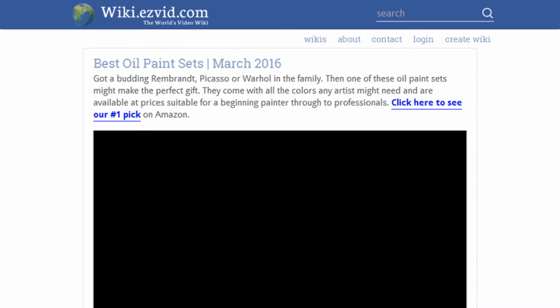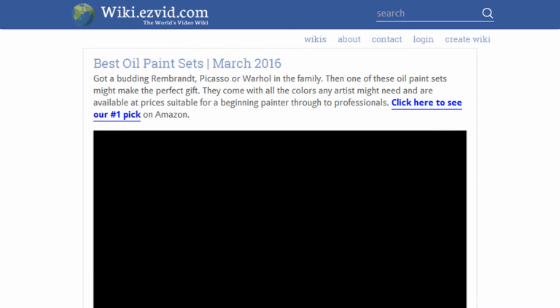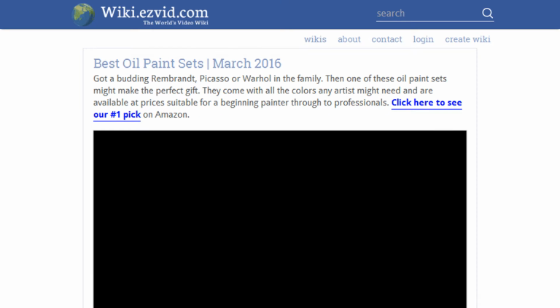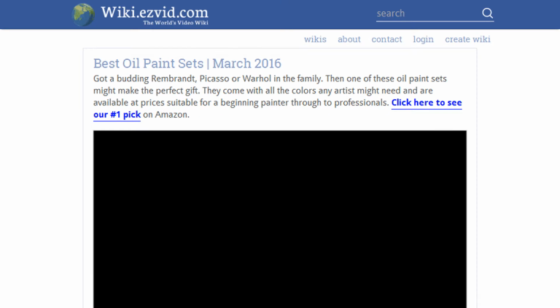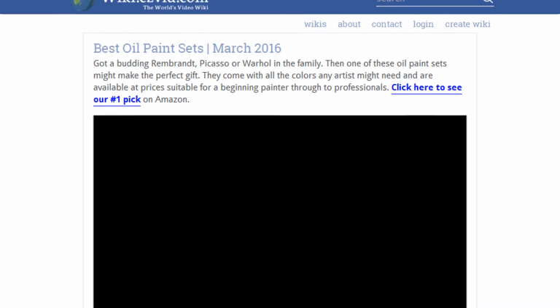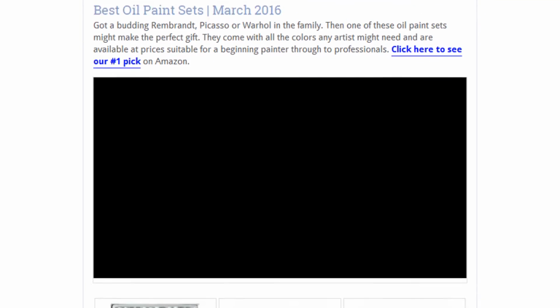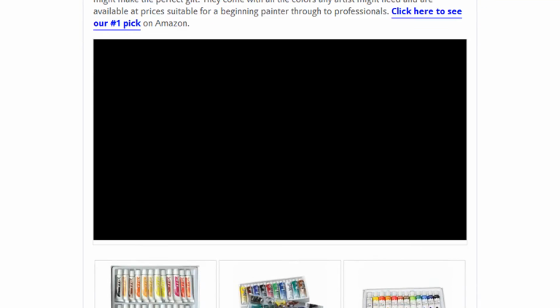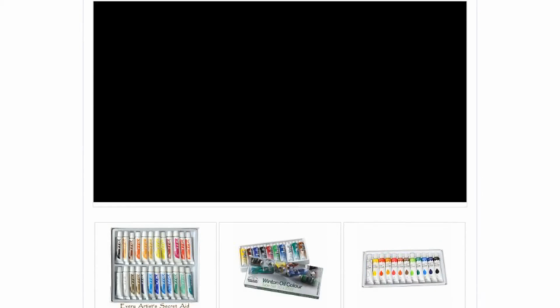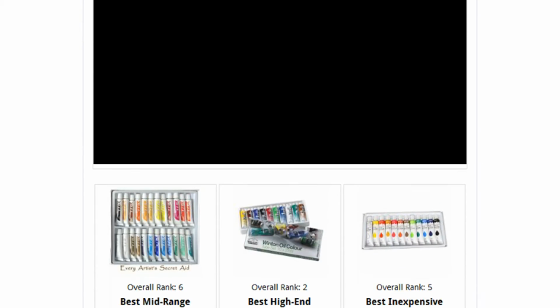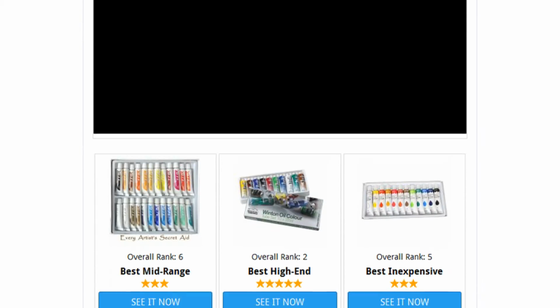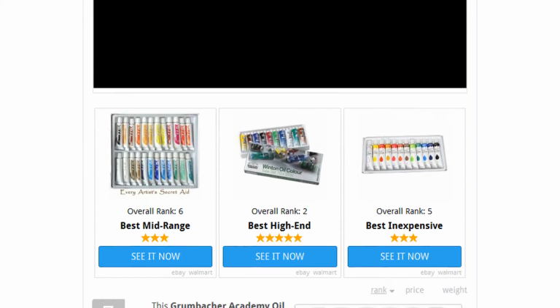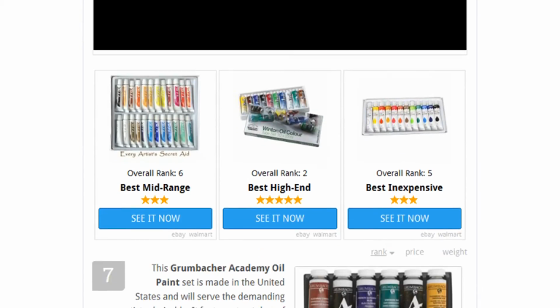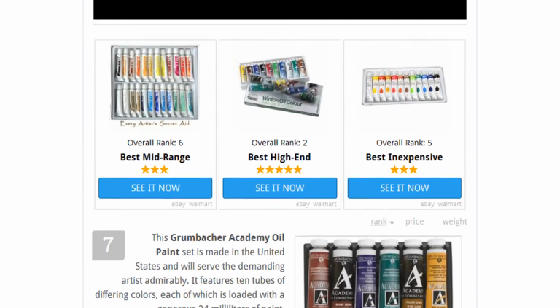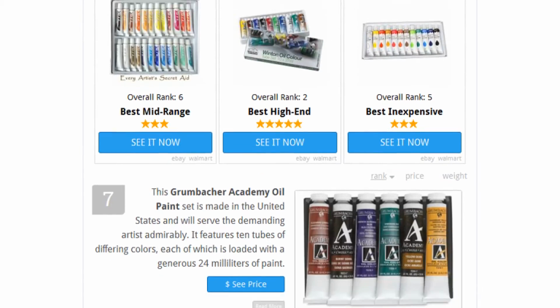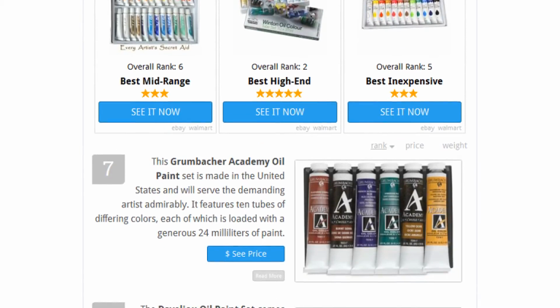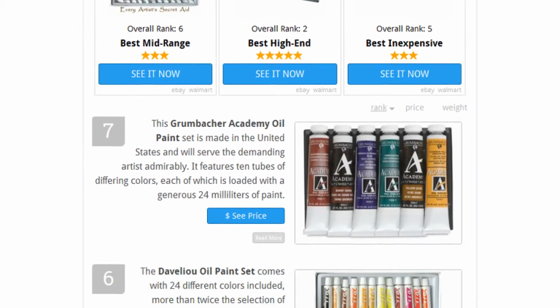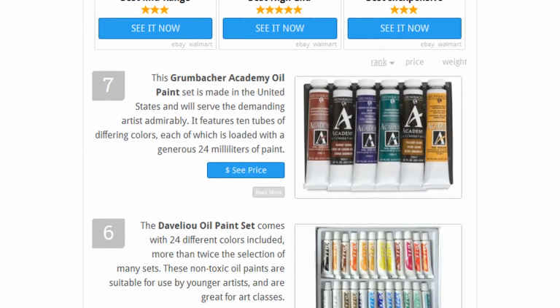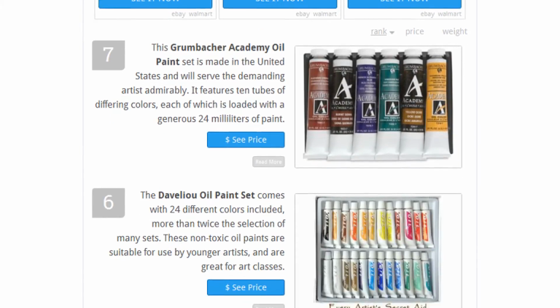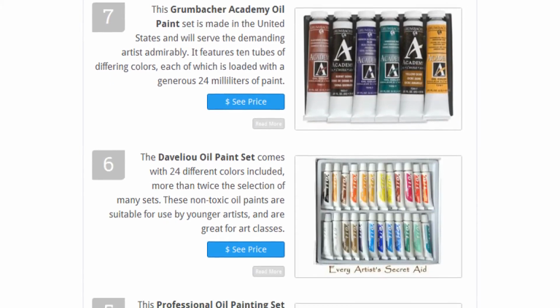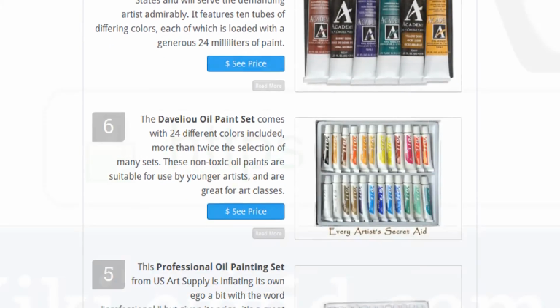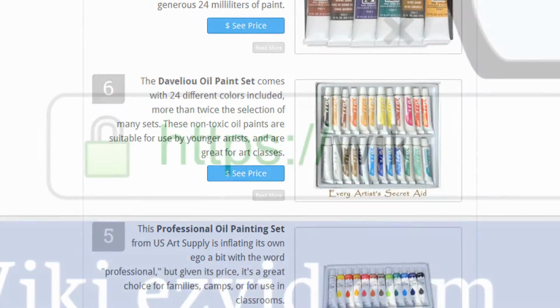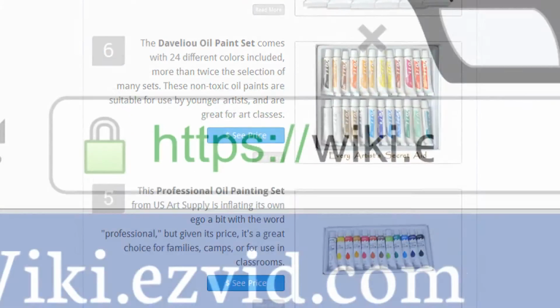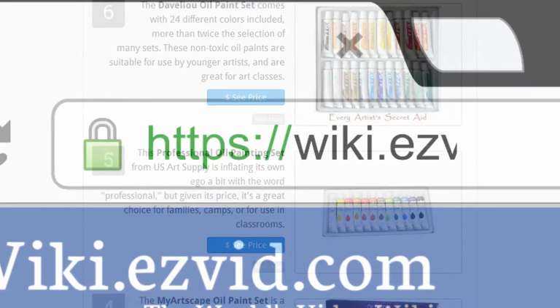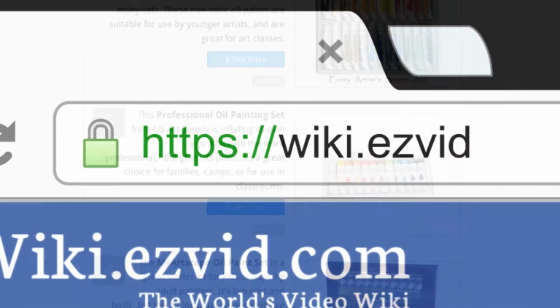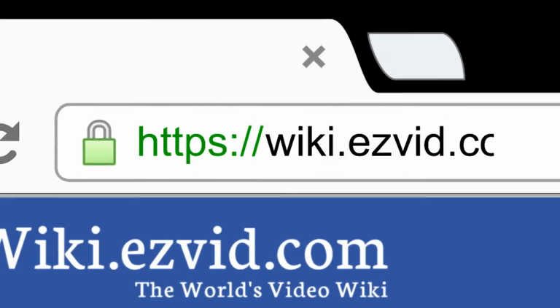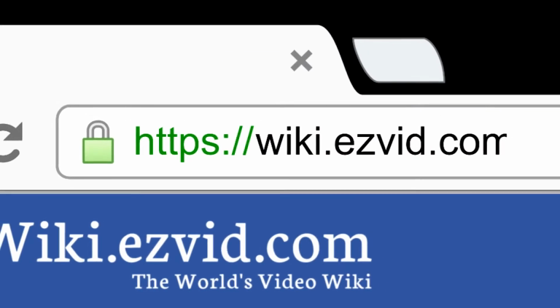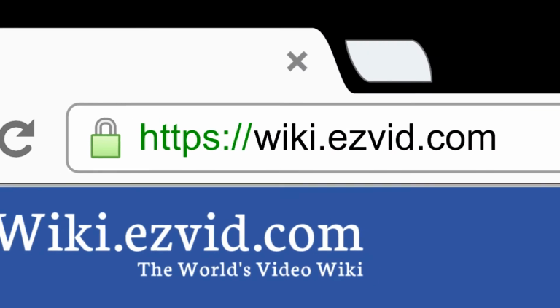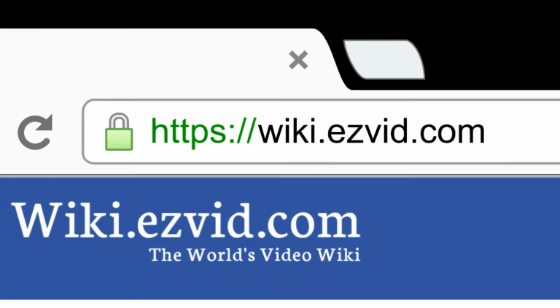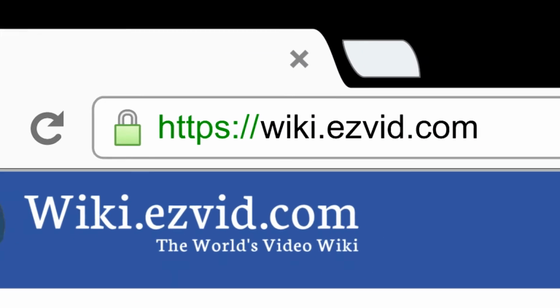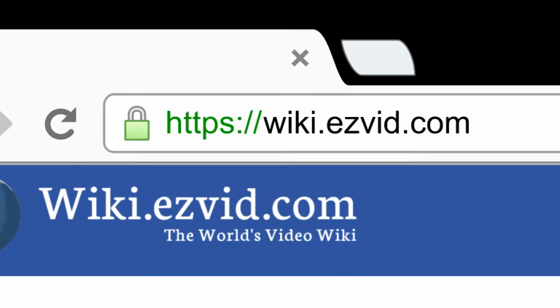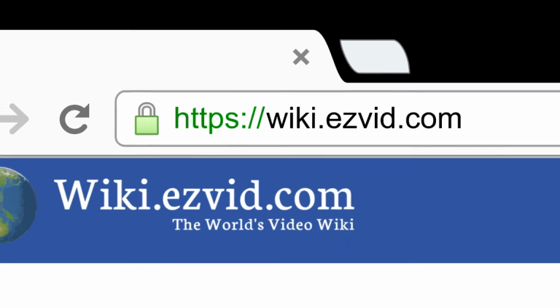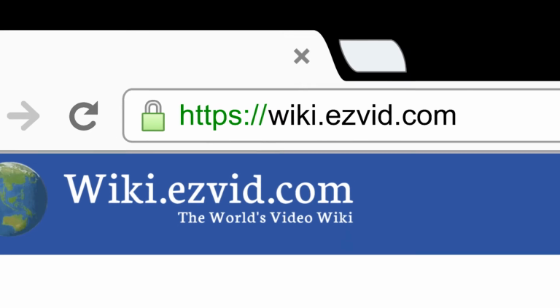To see all this stuff, go to wiki.easyvid.com and search for oil paint sets, or click beneath this video.